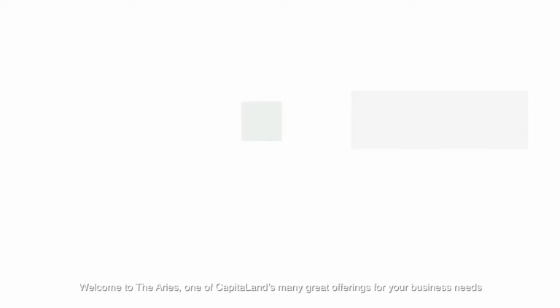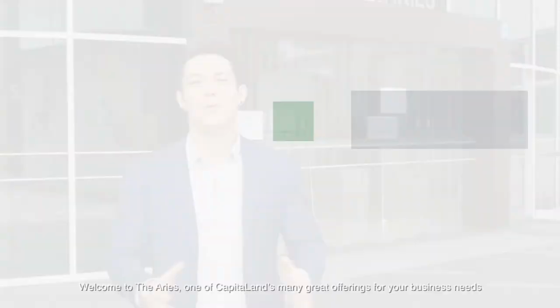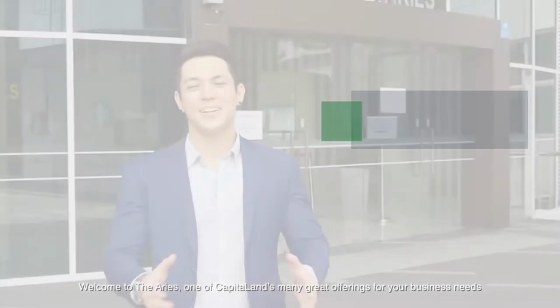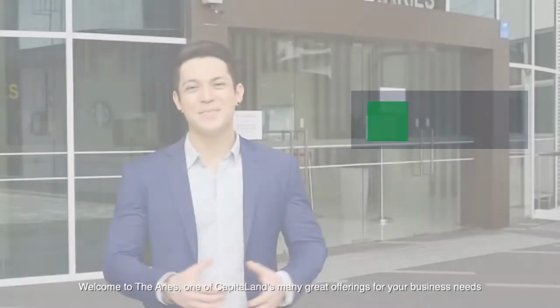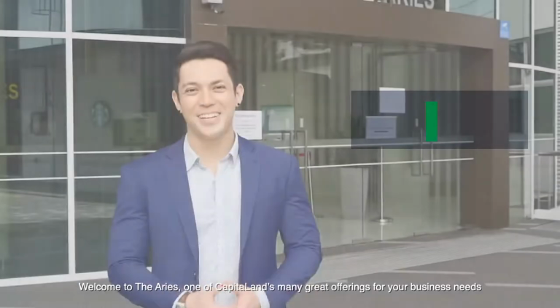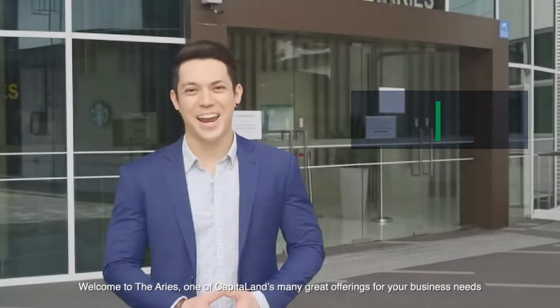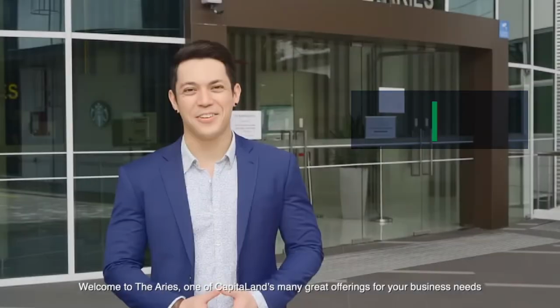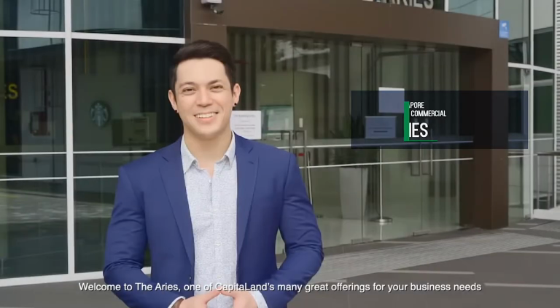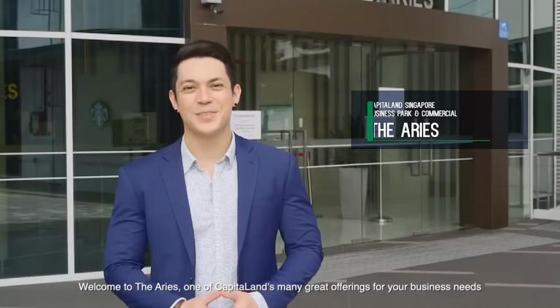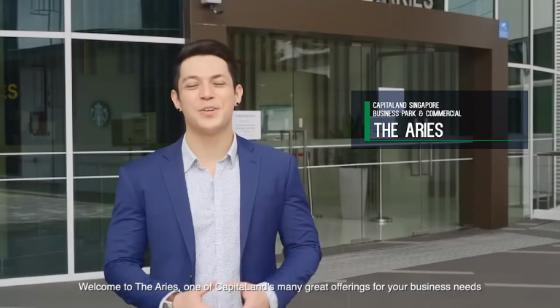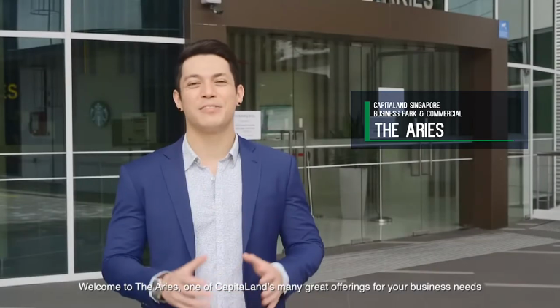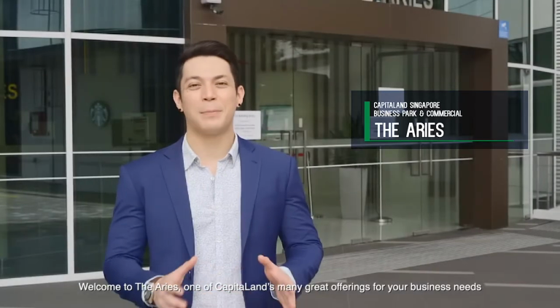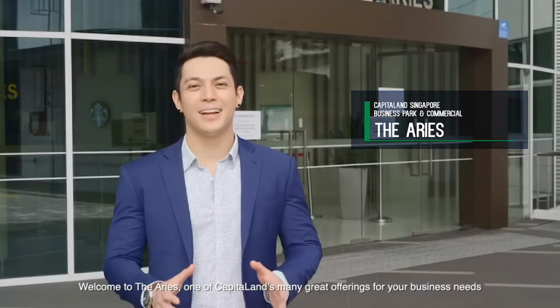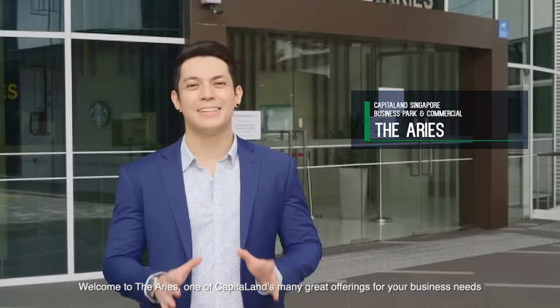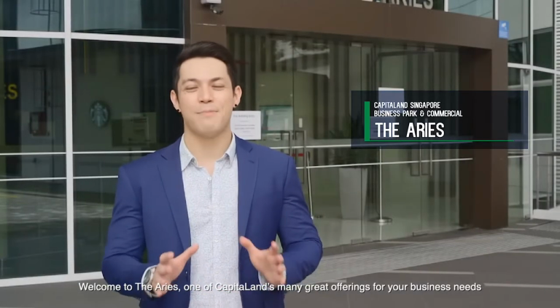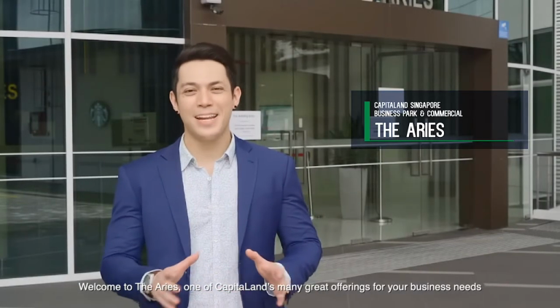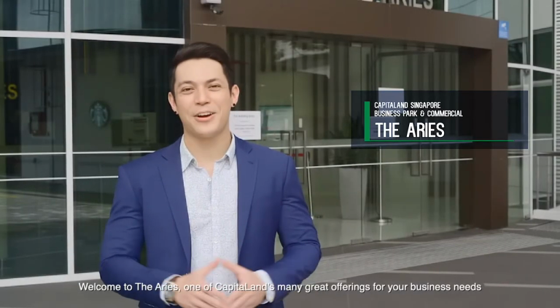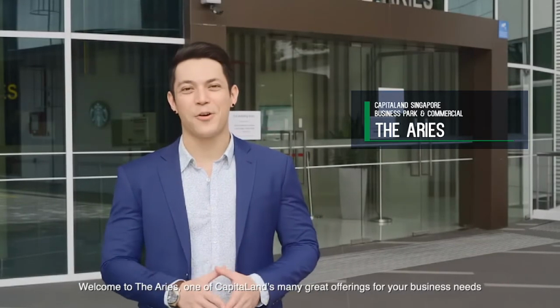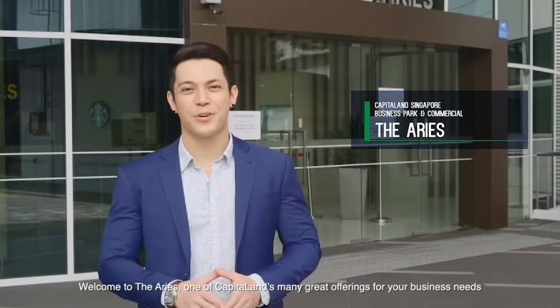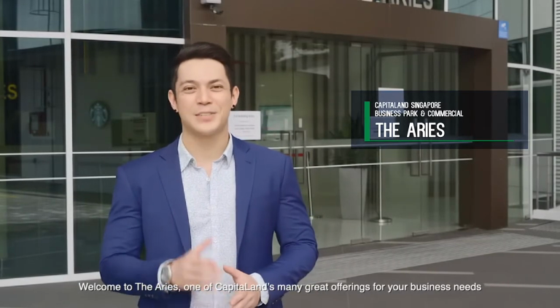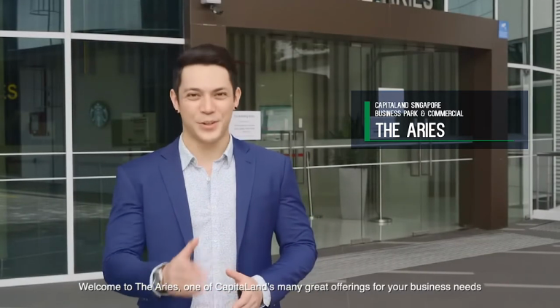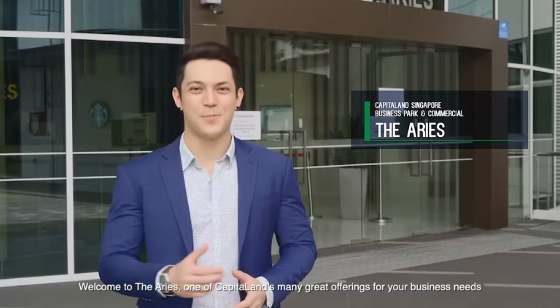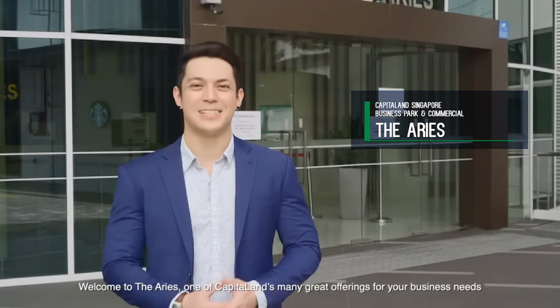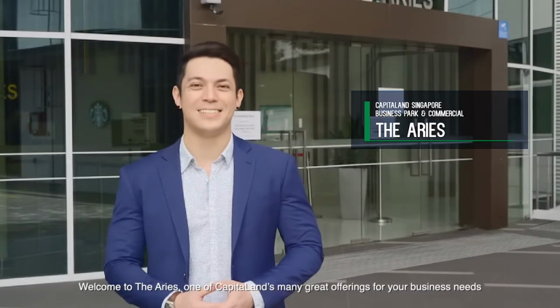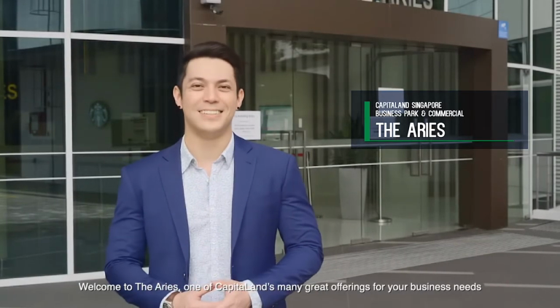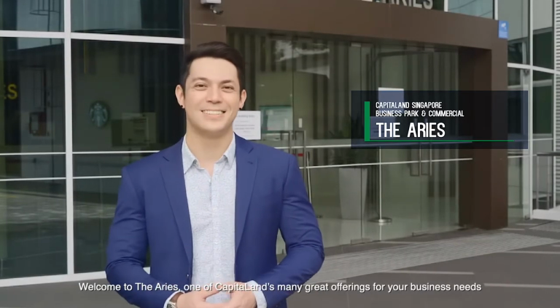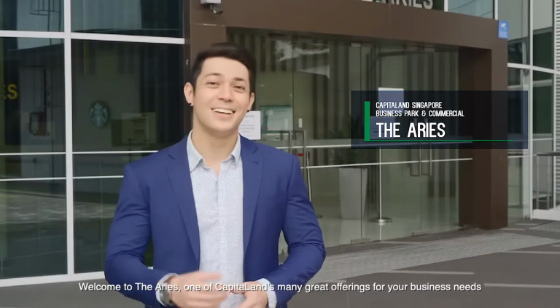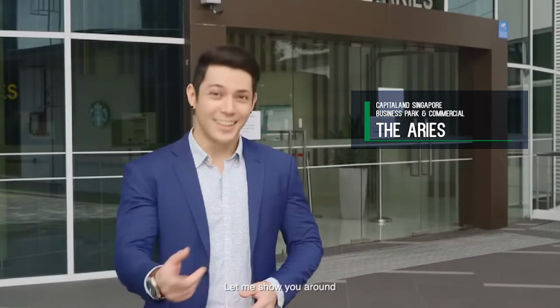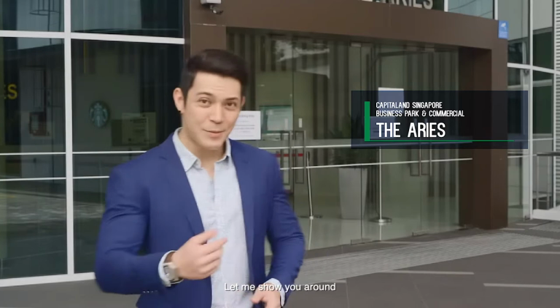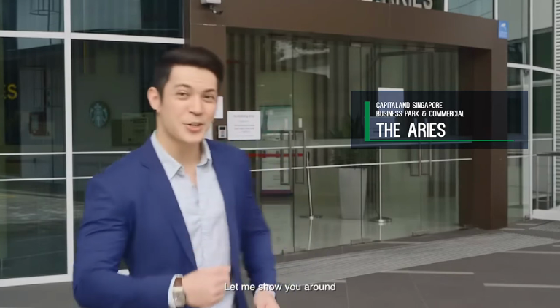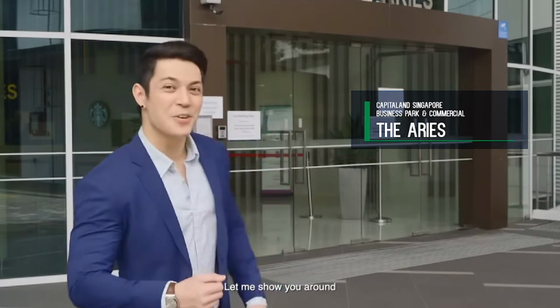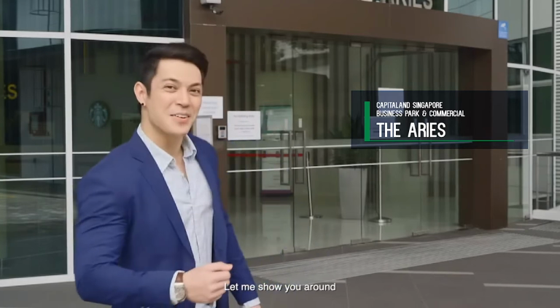Welcome to the Aries, one of CapitaLand's many great offerings for your business needs. Let me show you around.